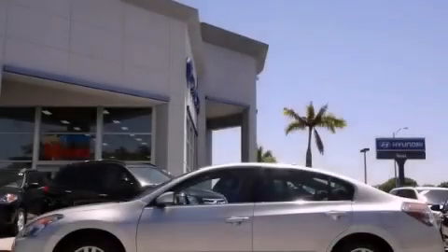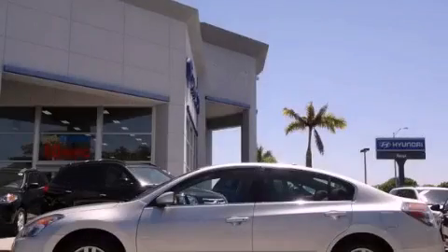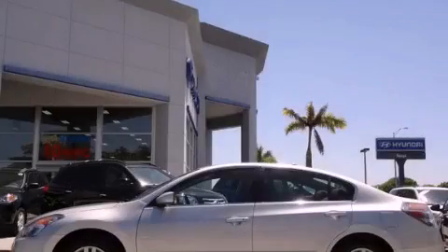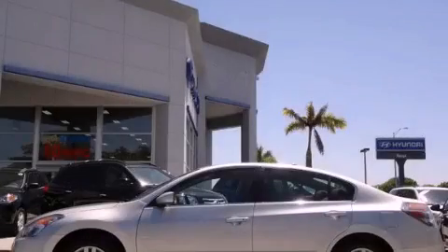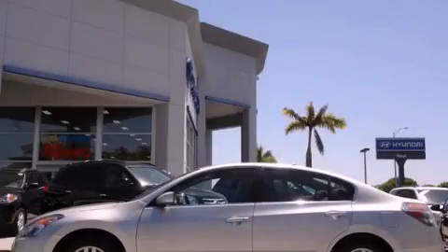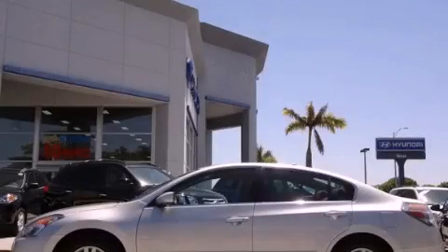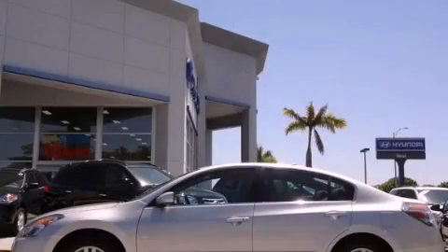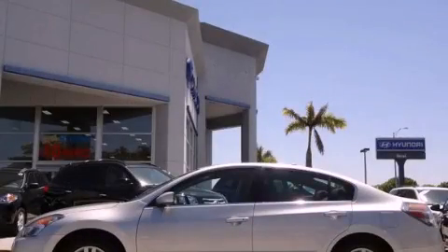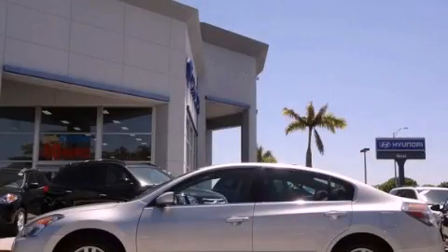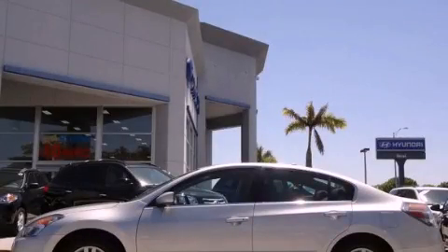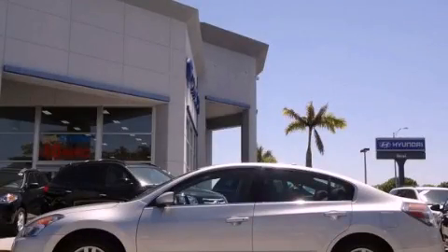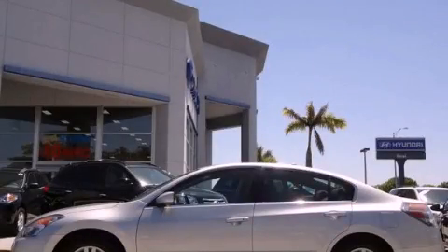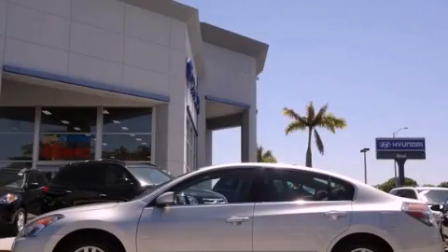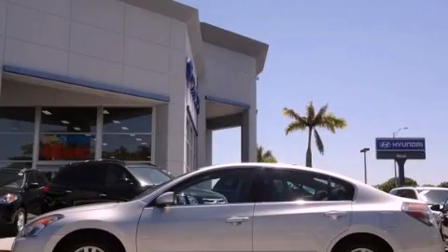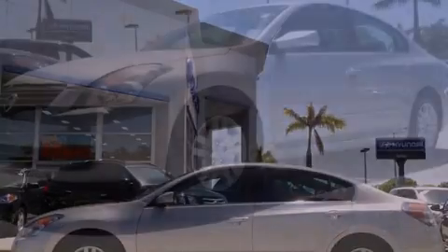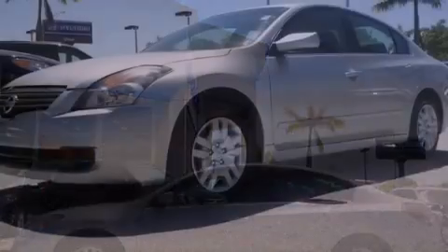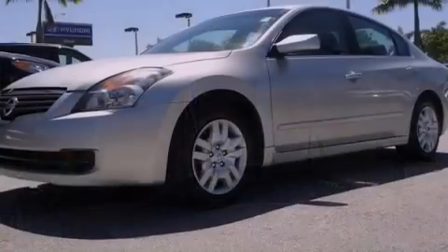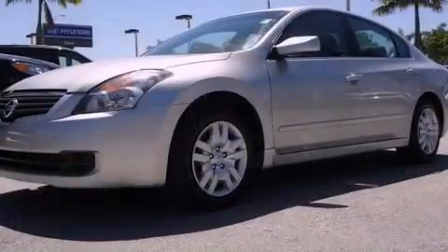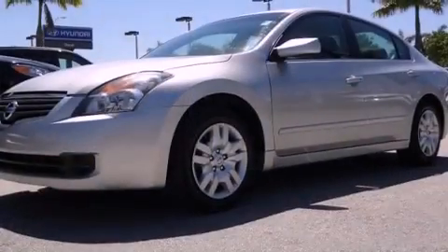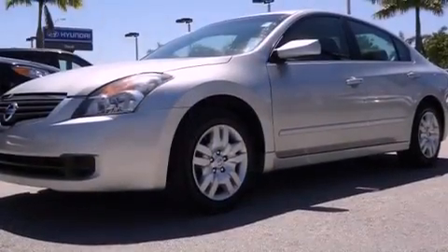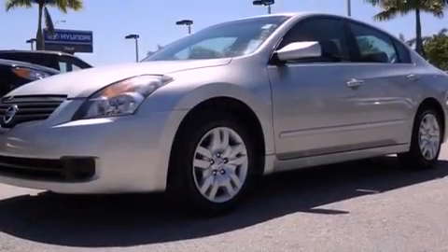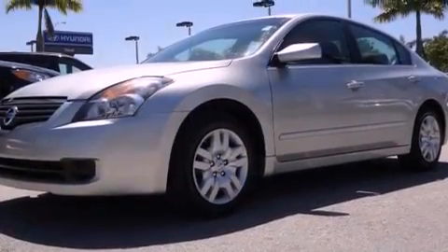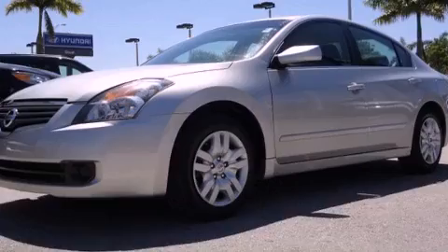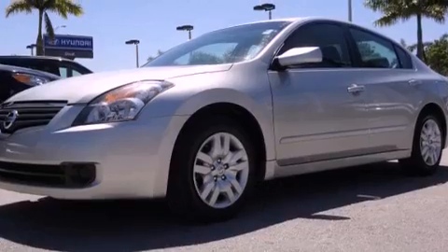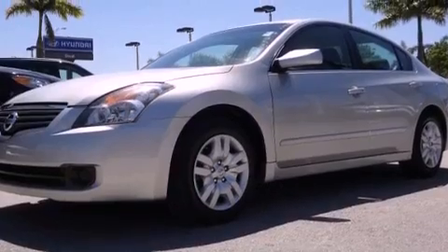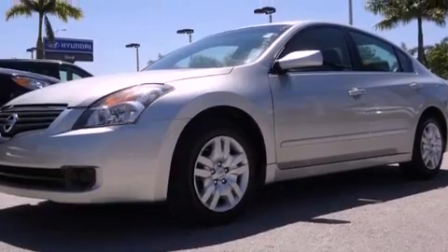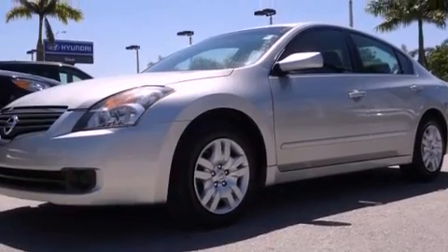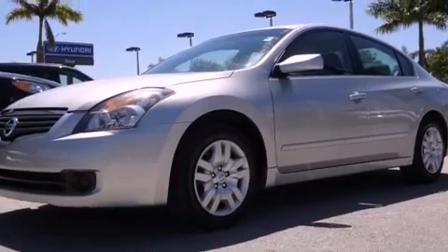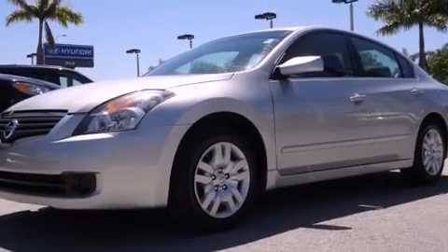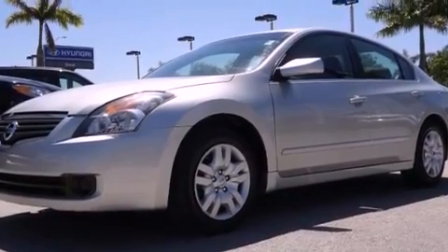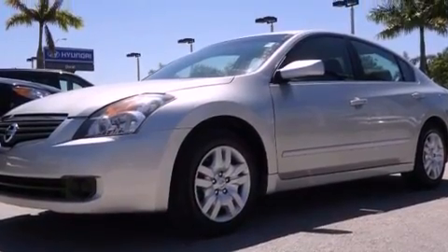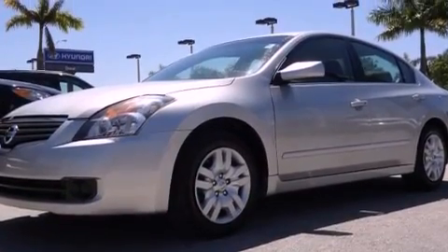This is a 2009 Nissan Altima. It features a four-cylinder engine and a continuous variable transmission.